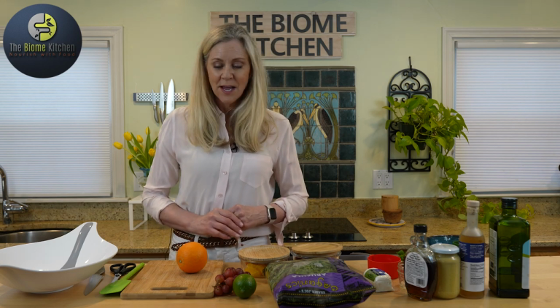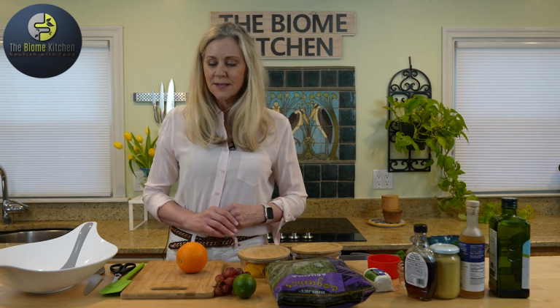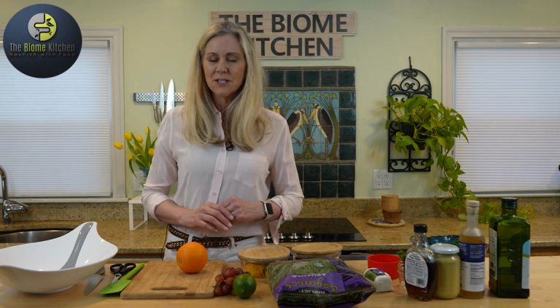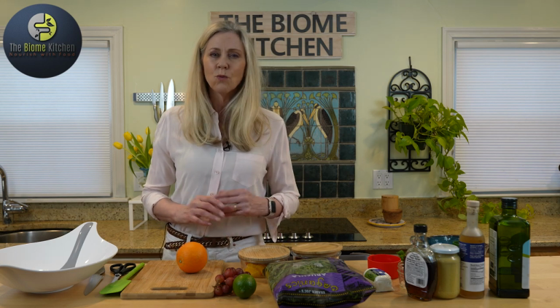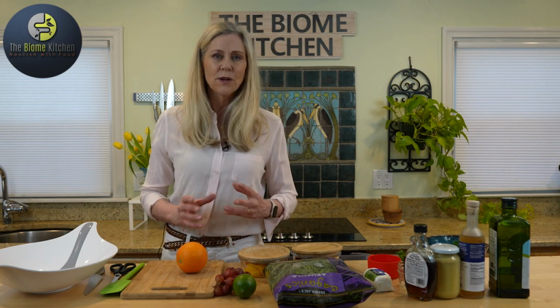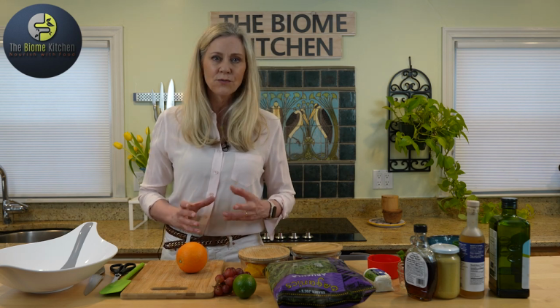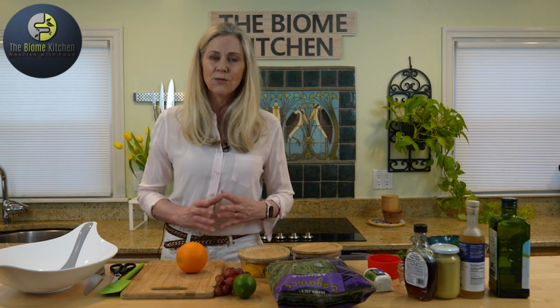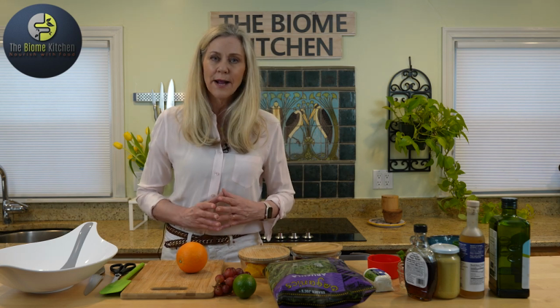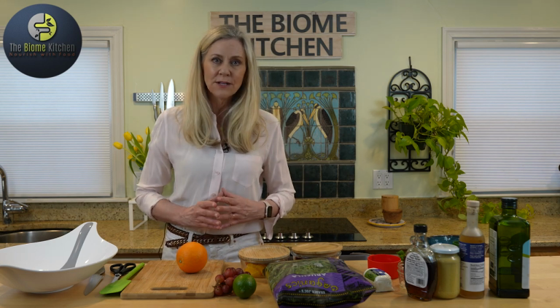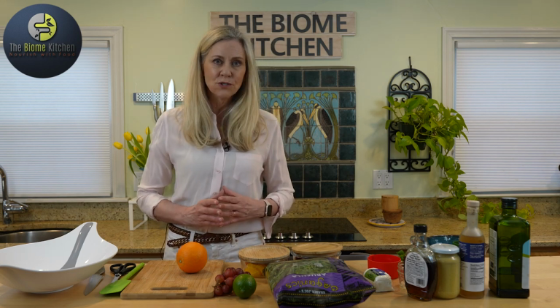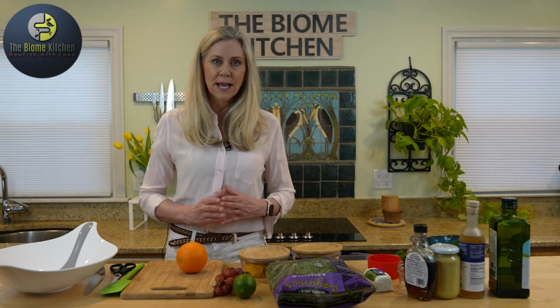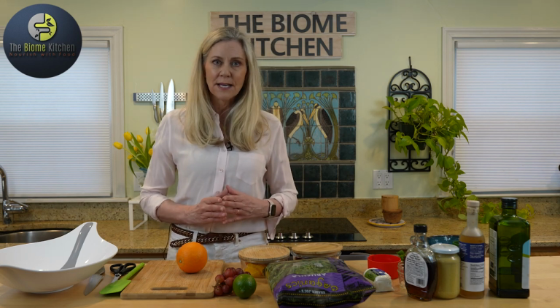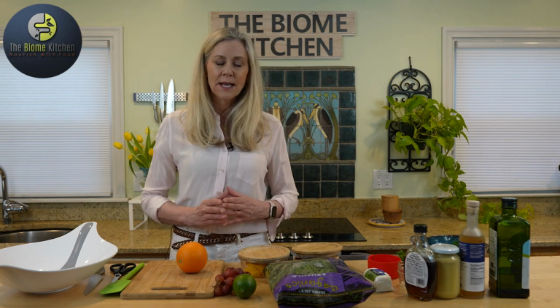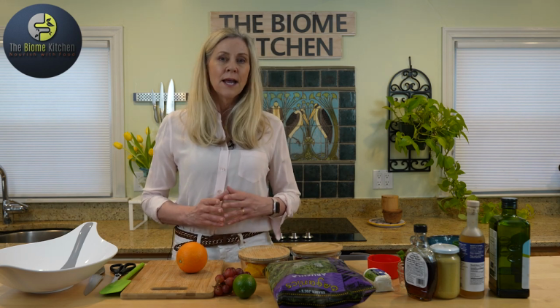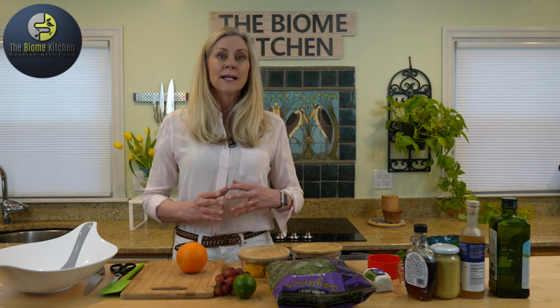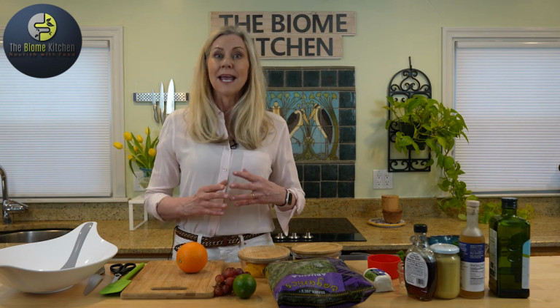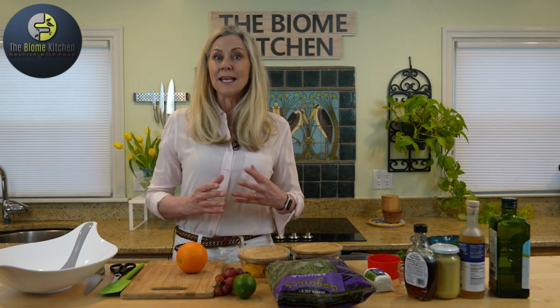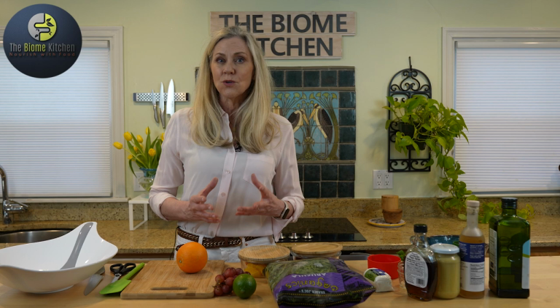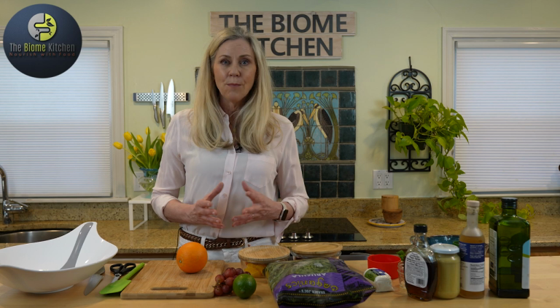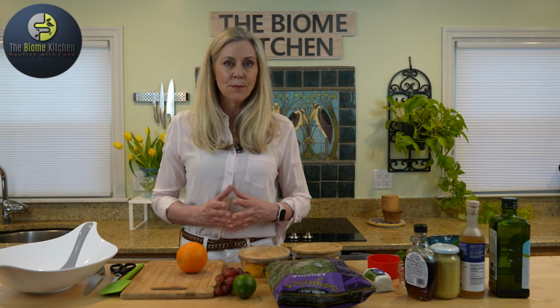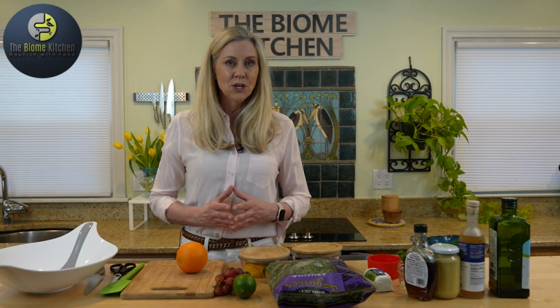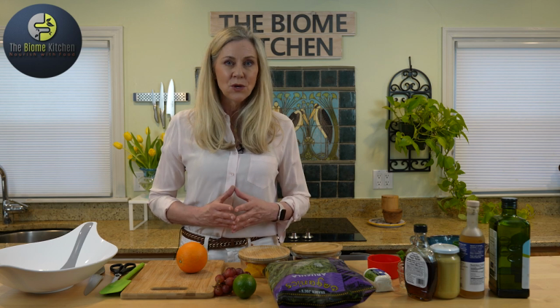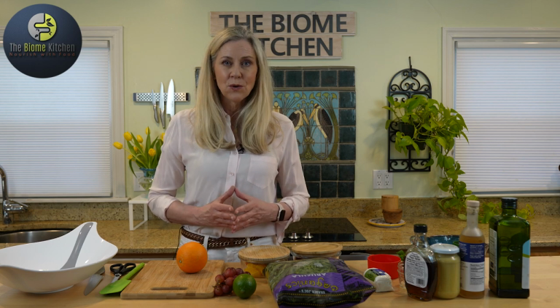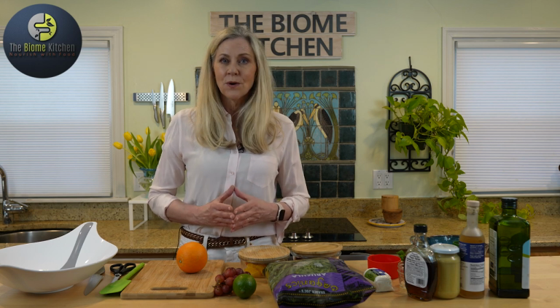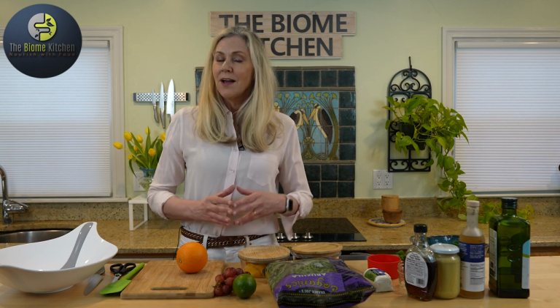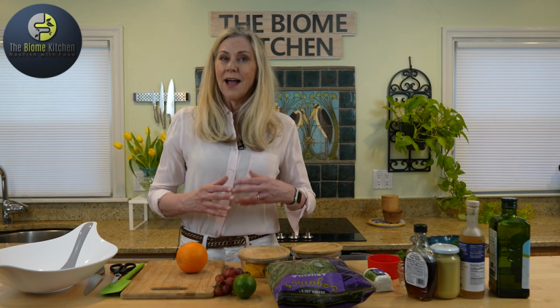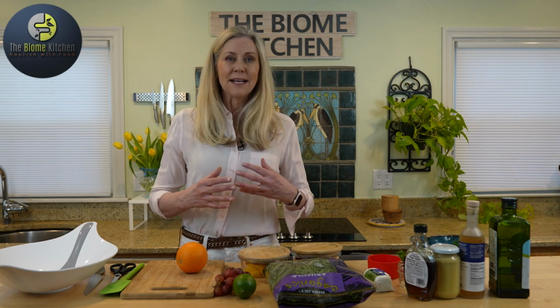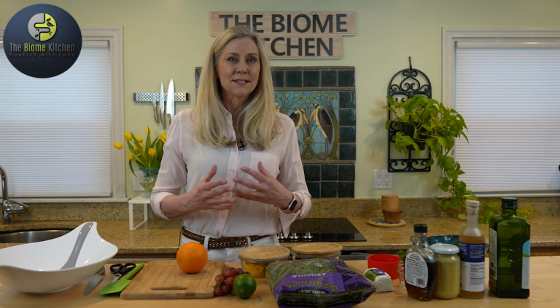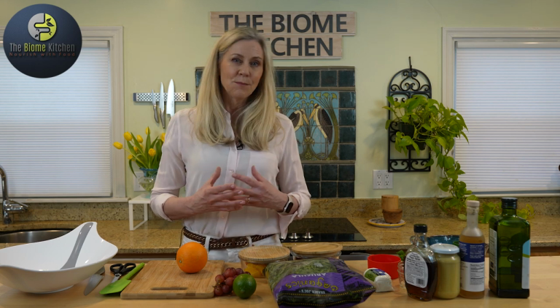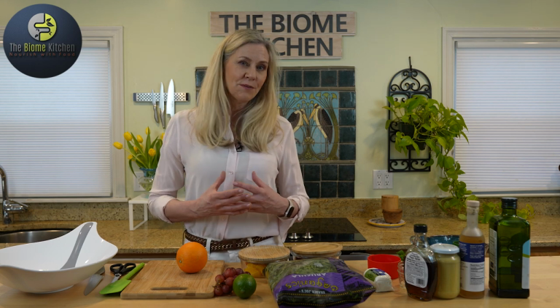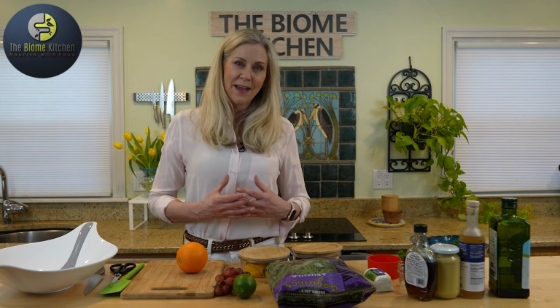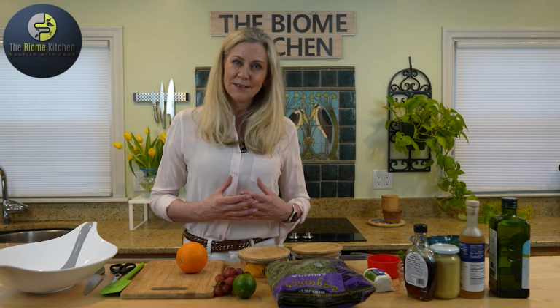This is wonderful for entertaining, taking to a barbecue, any summer event.